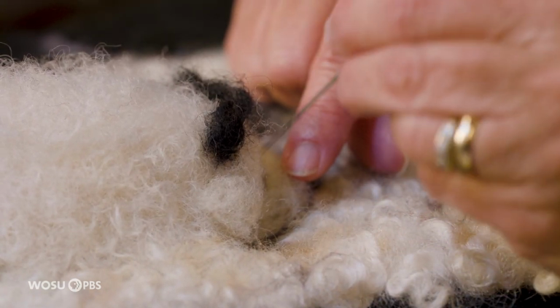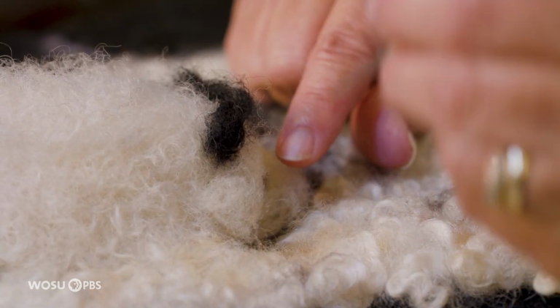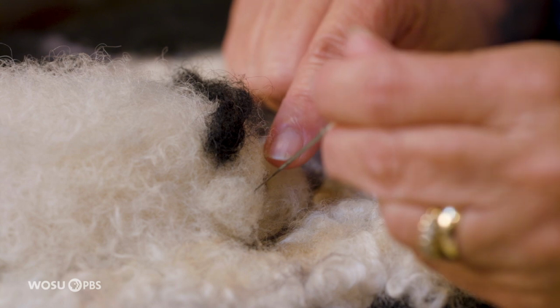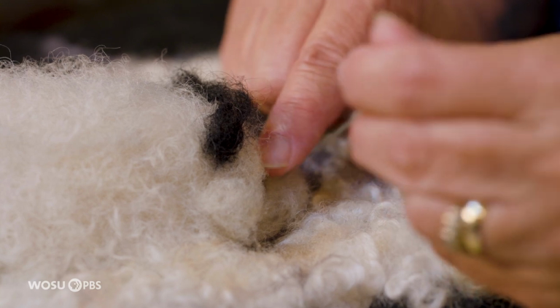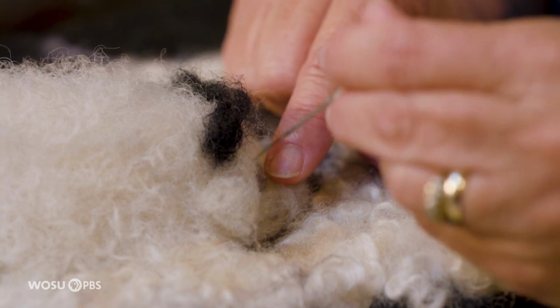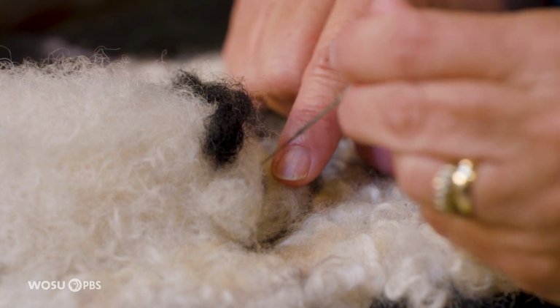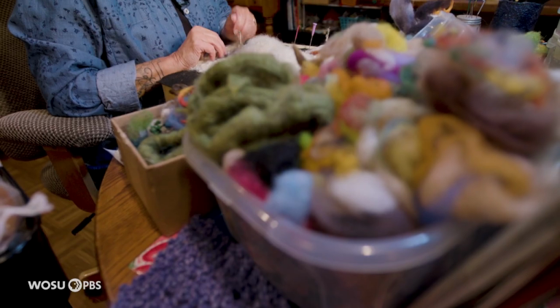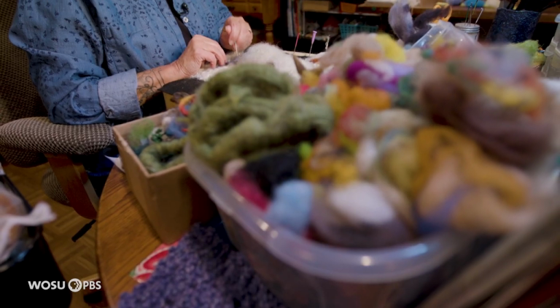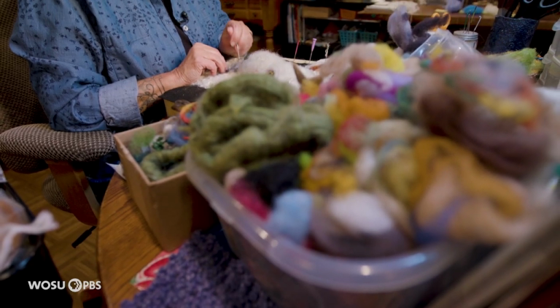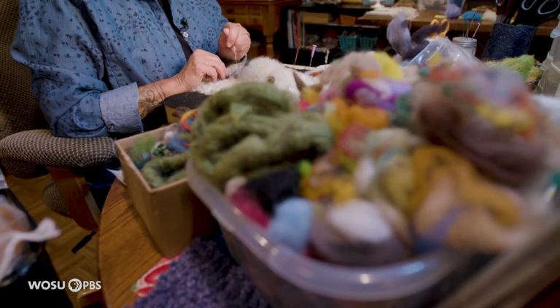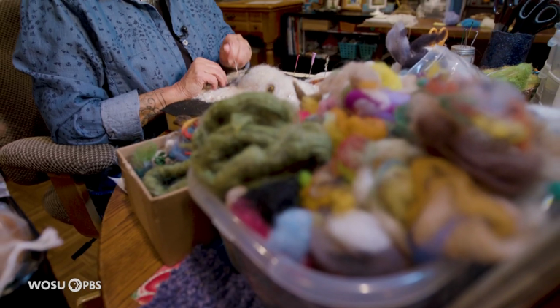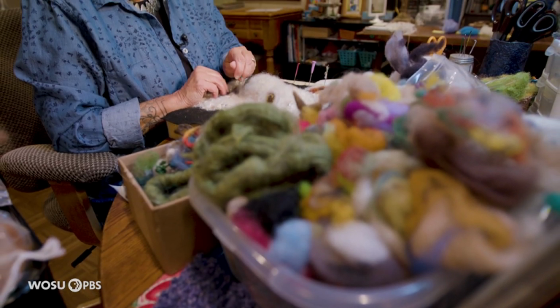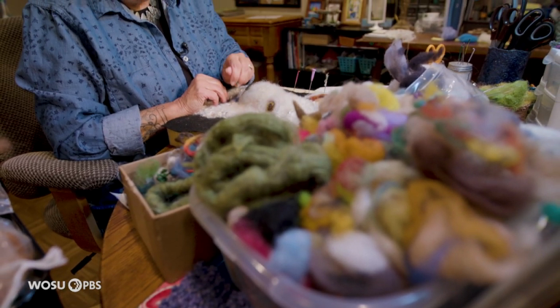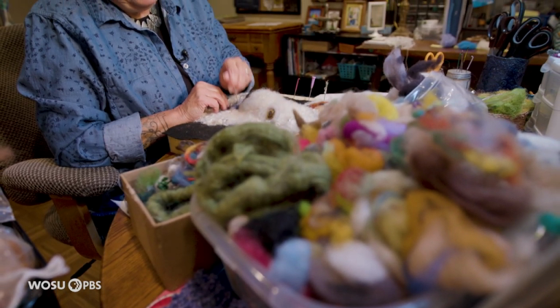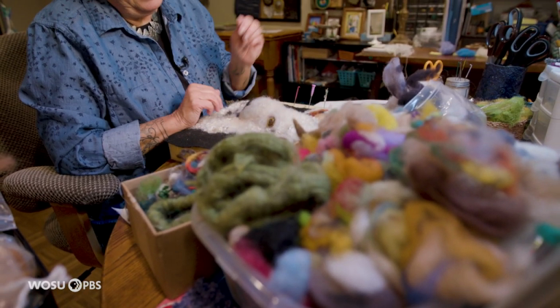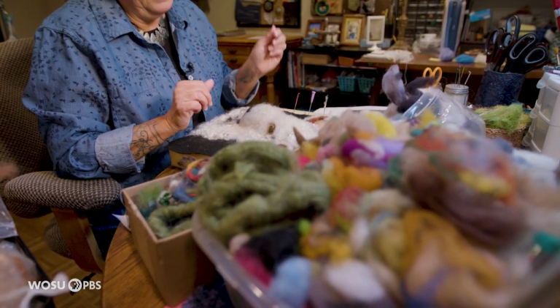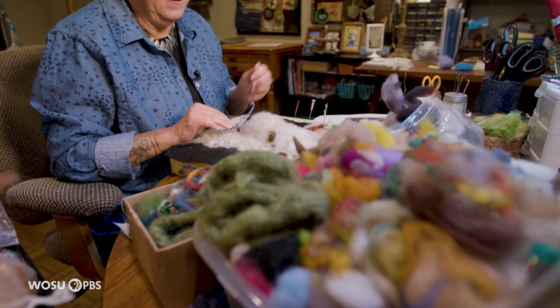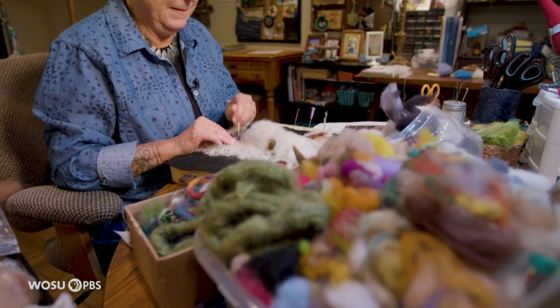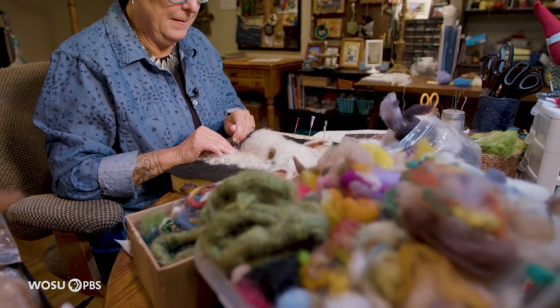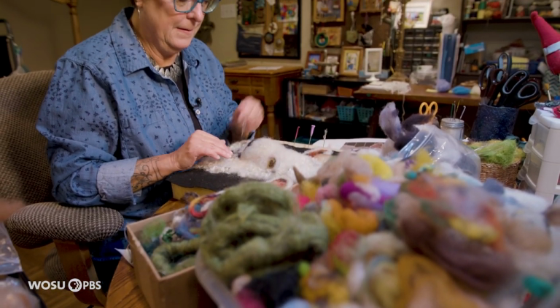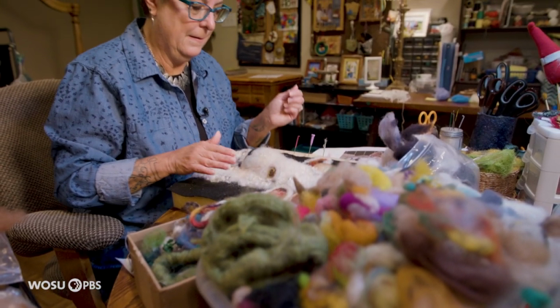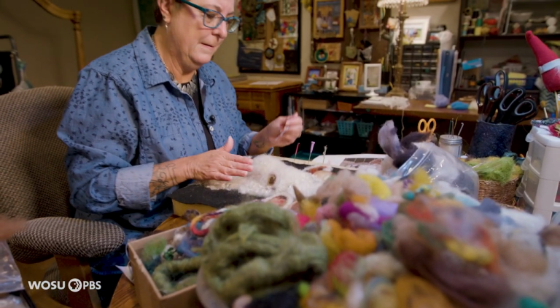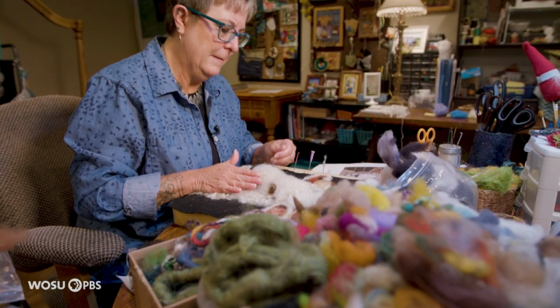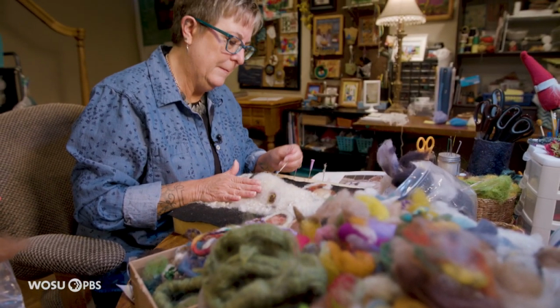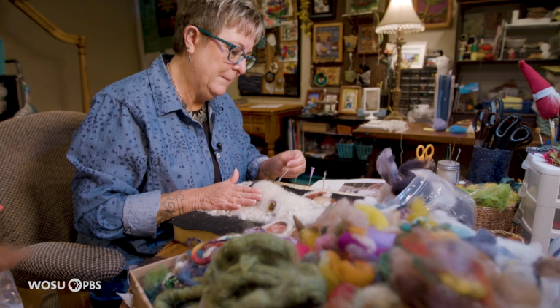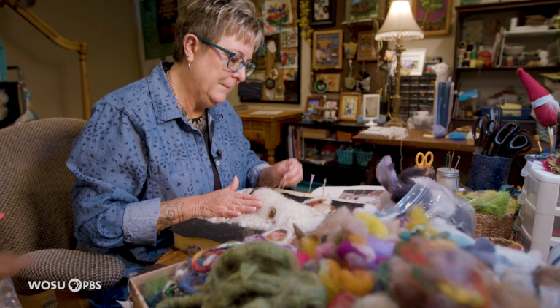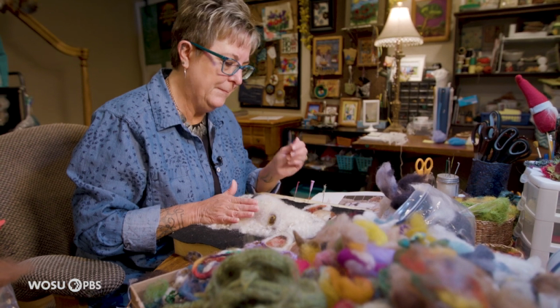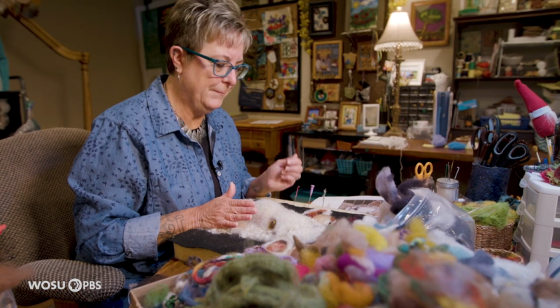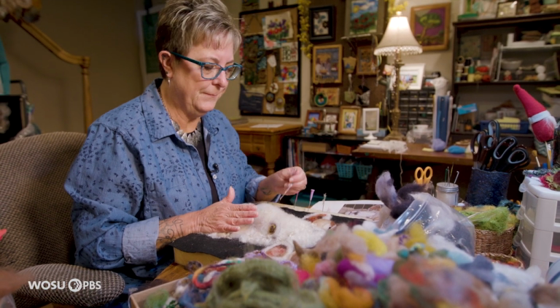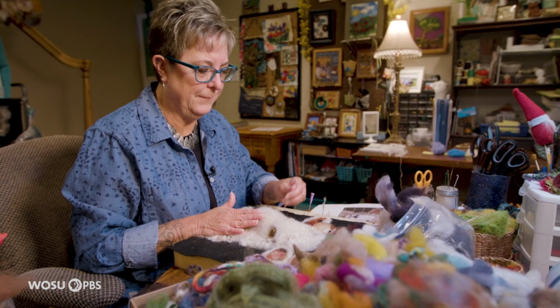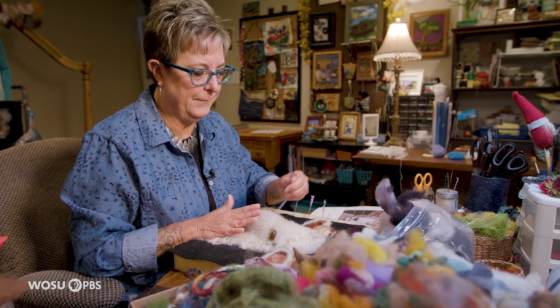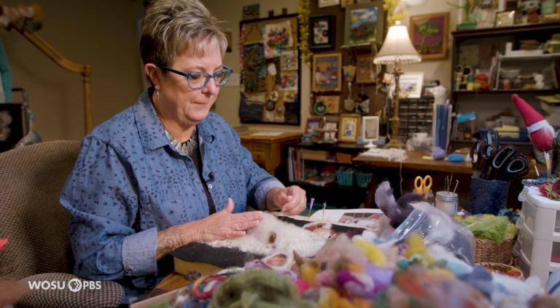Needle felting — I feel it is maybe something I was missing all my life.